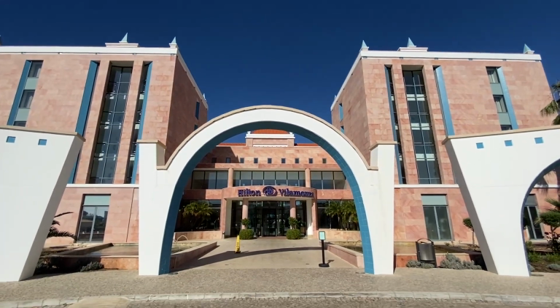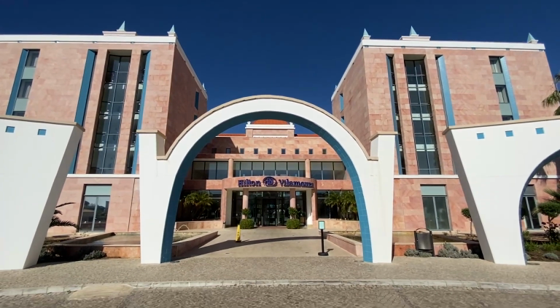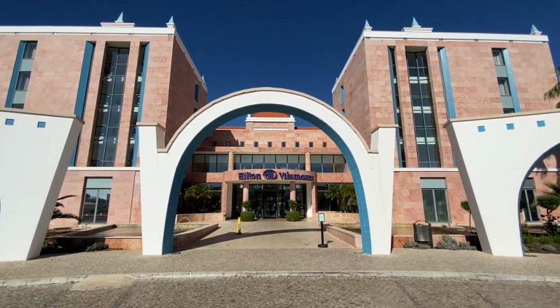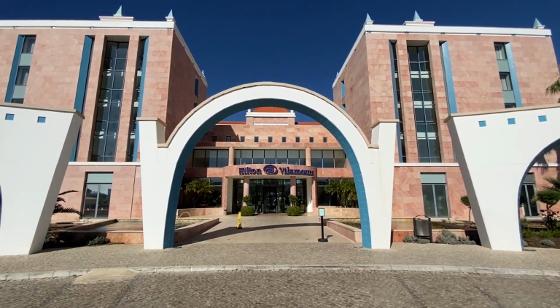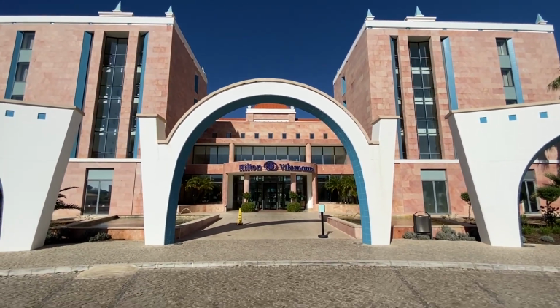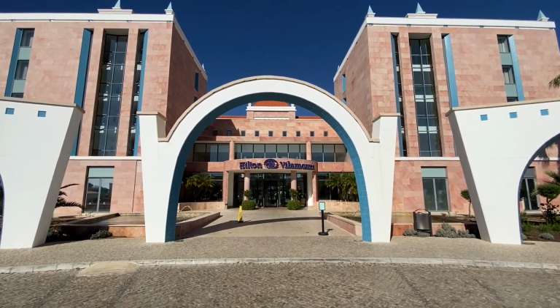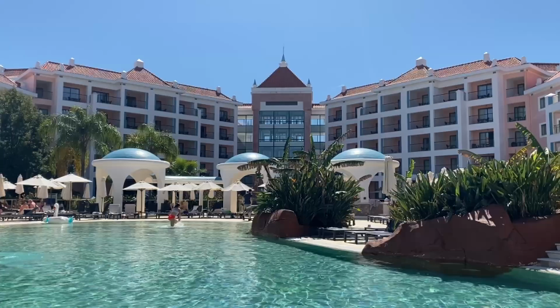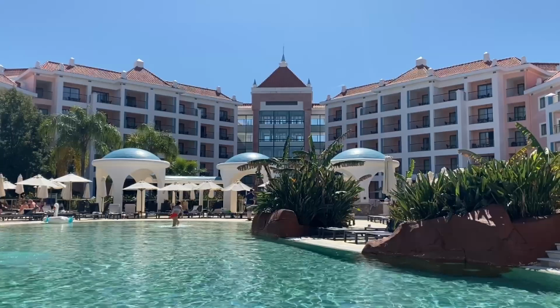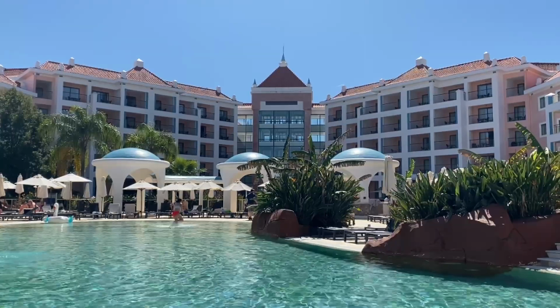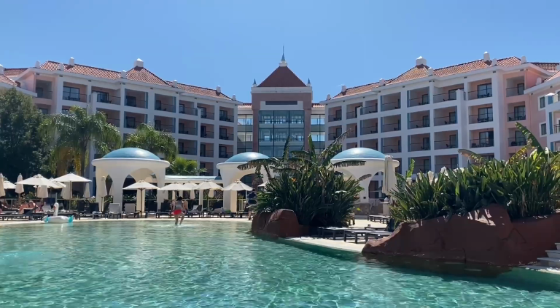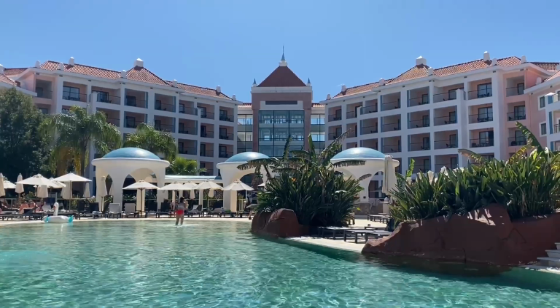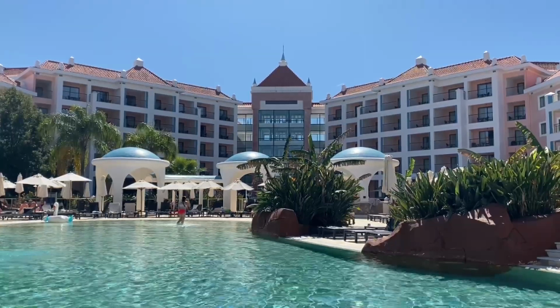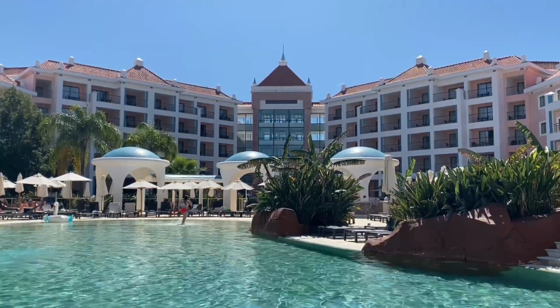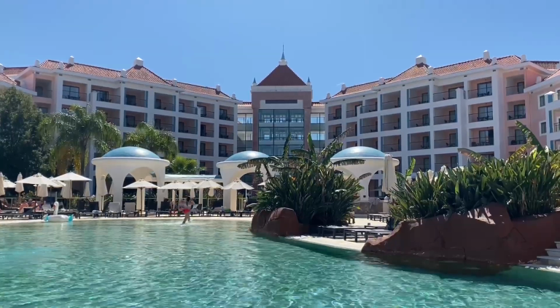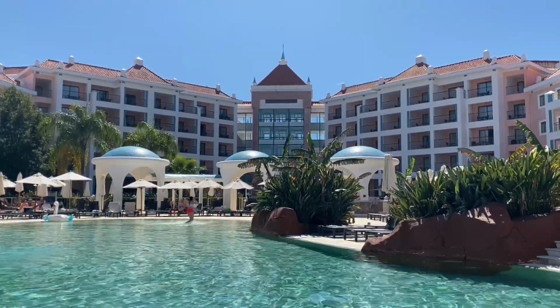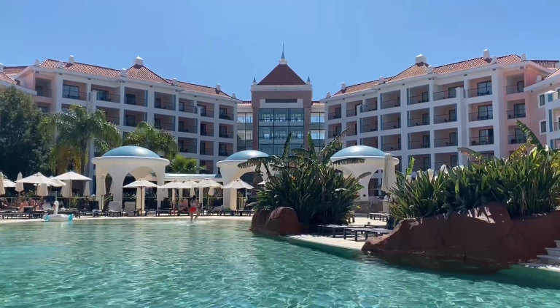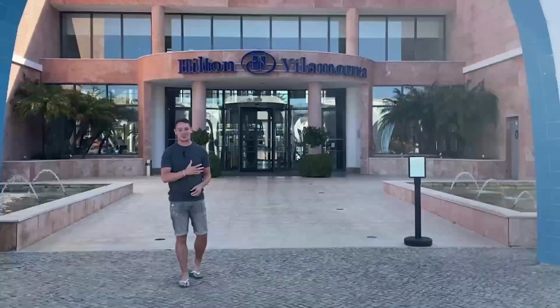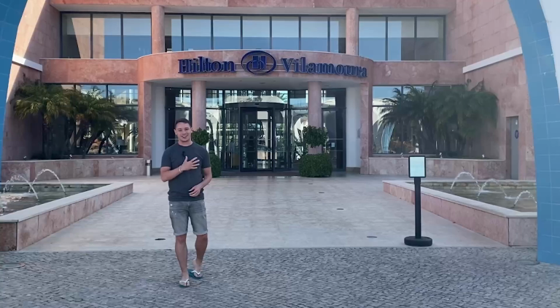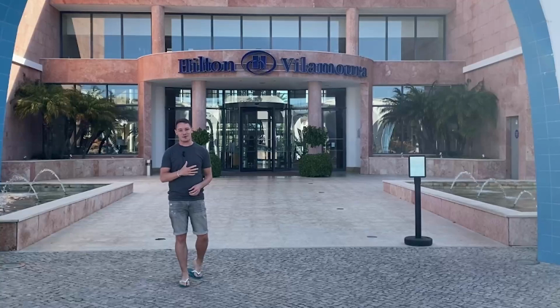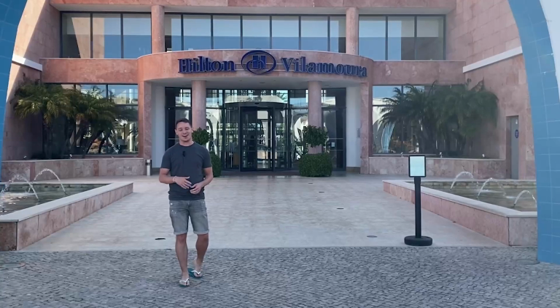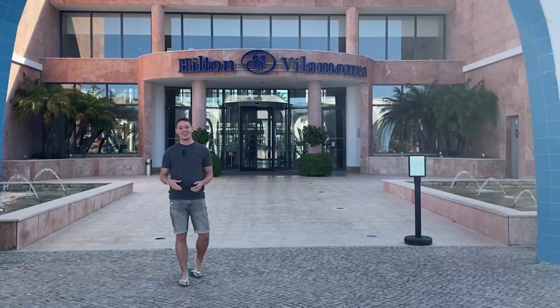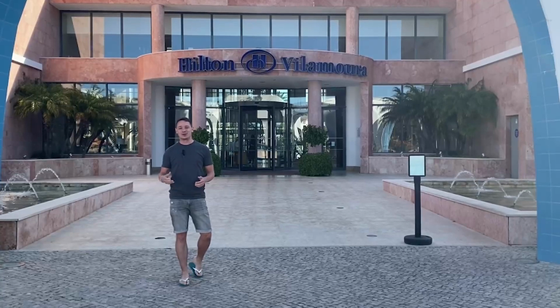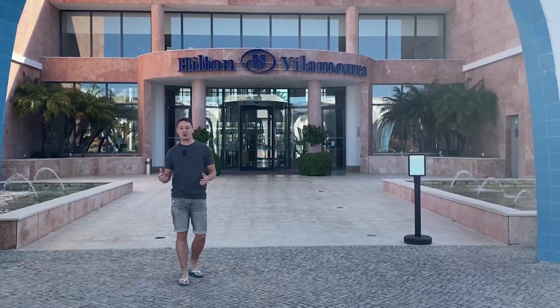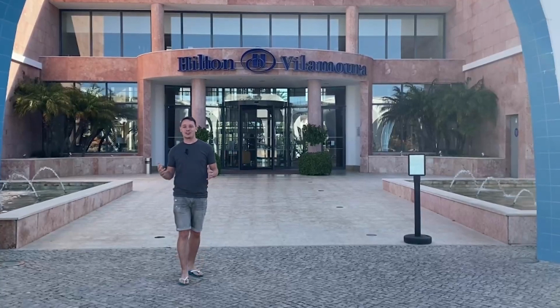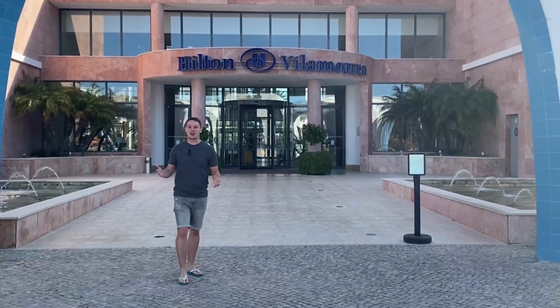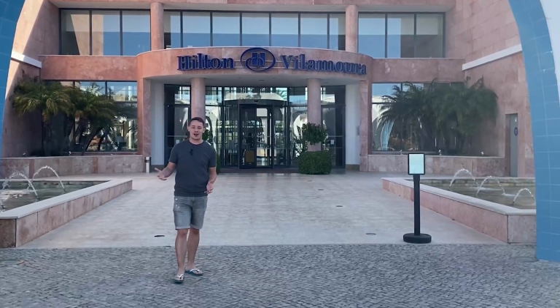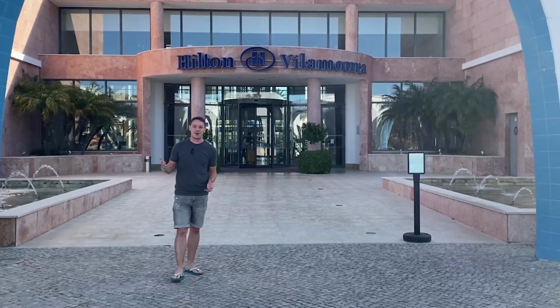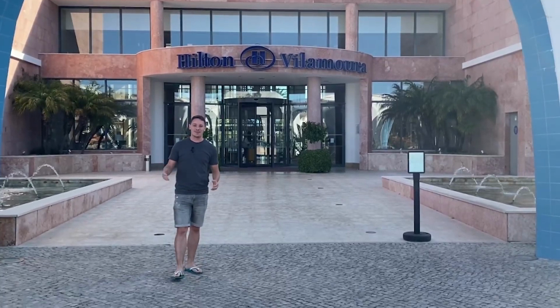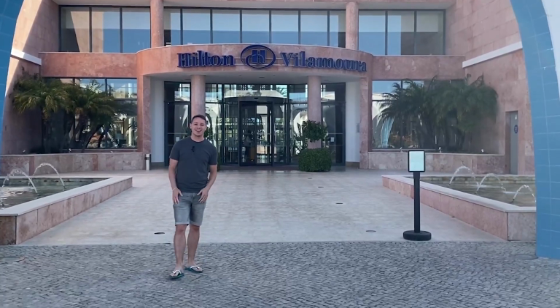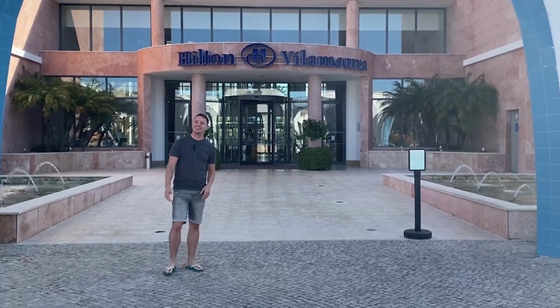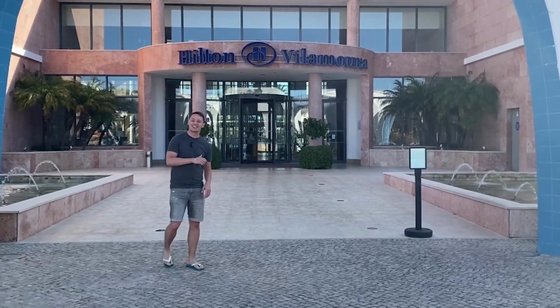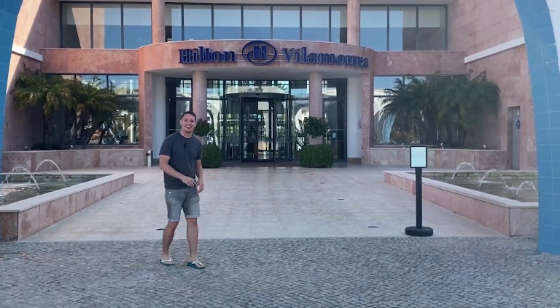This week I'm in Portugal in the Algarve, staying at the gorgeous Hilton Vilamoura, so I thought I'd show you around while I'm here. Let's go!